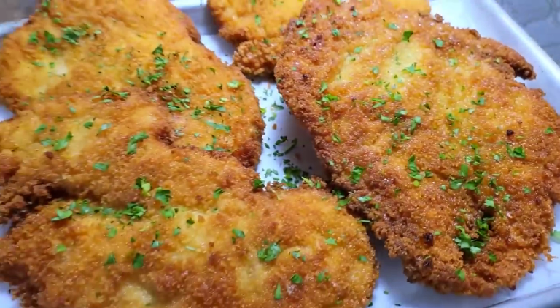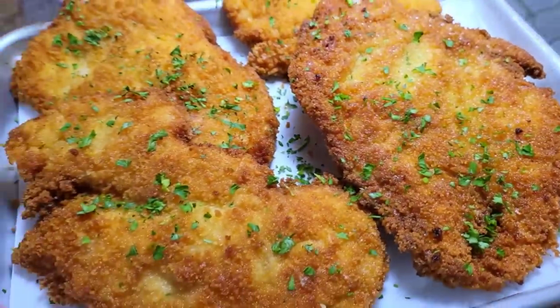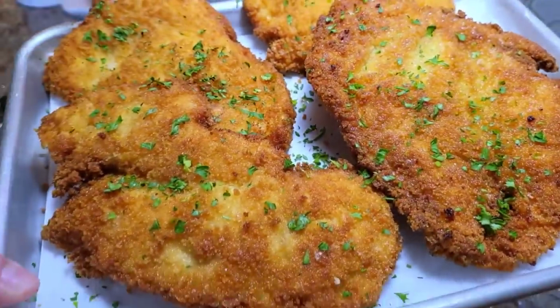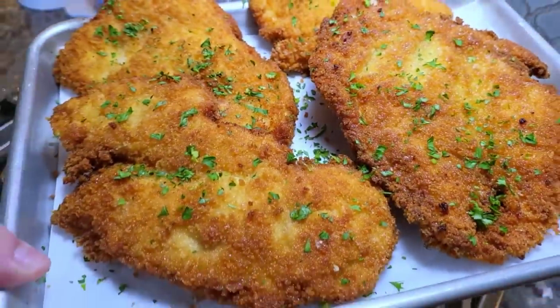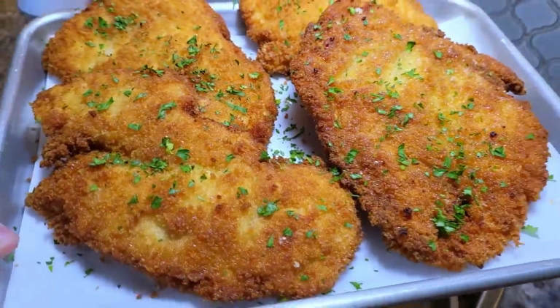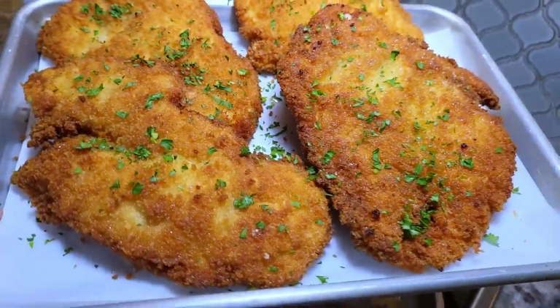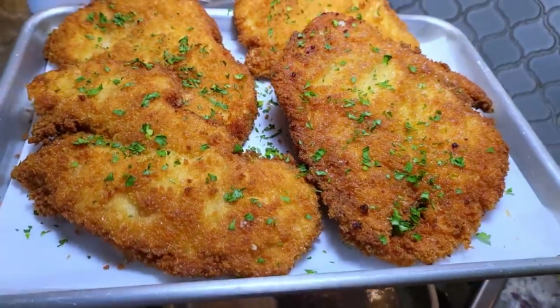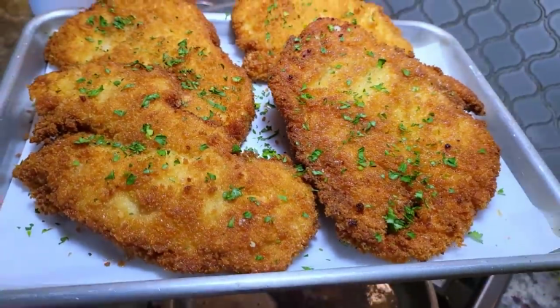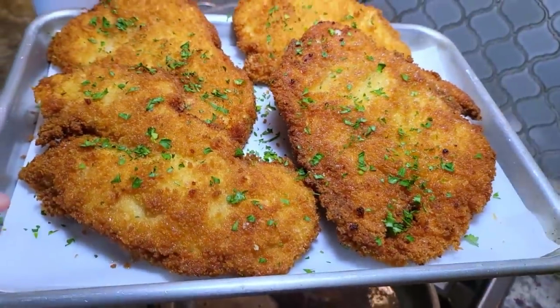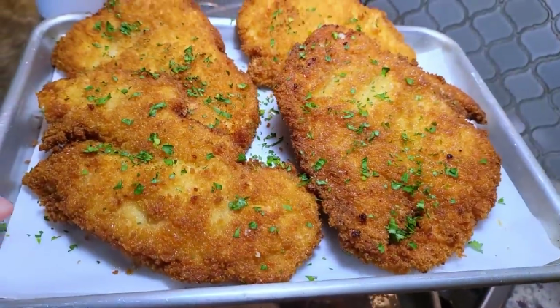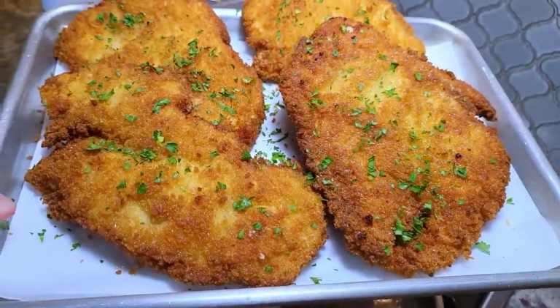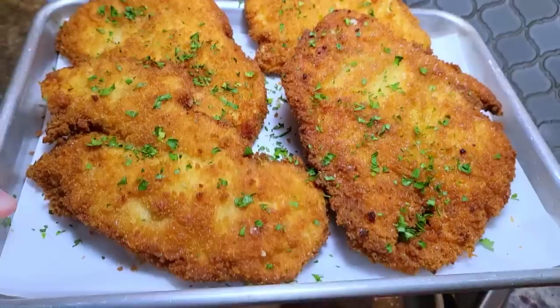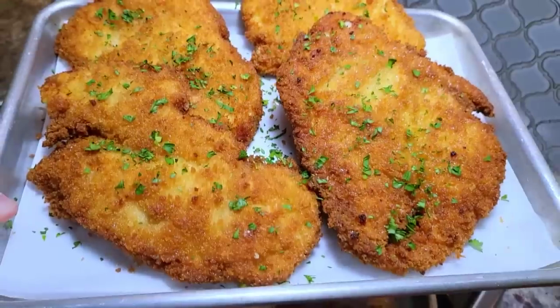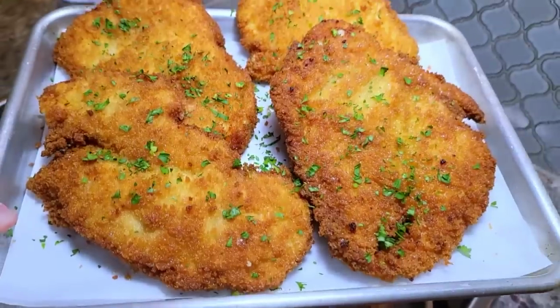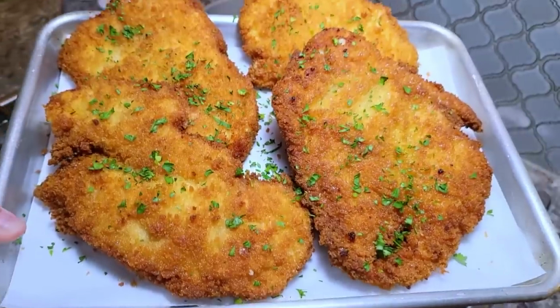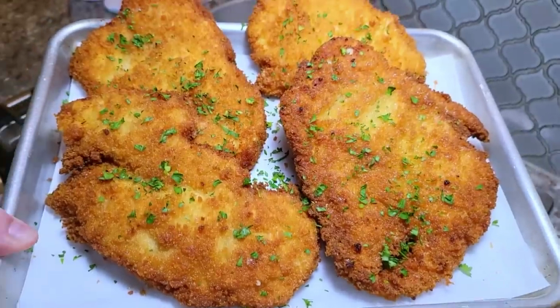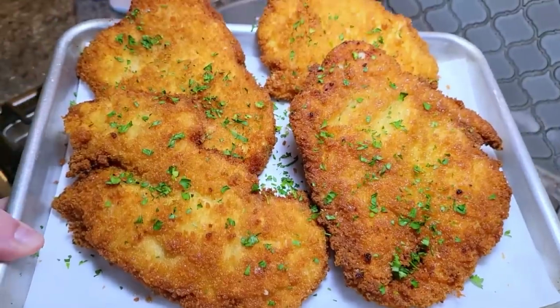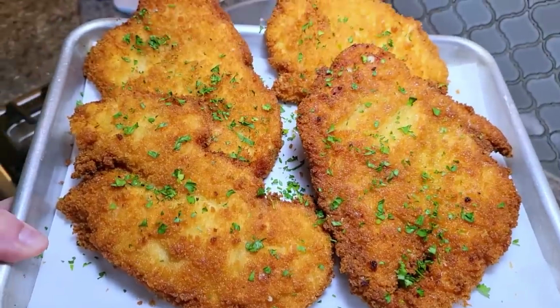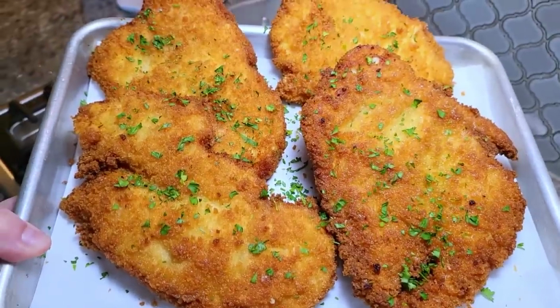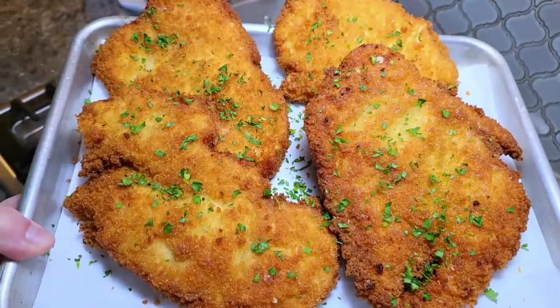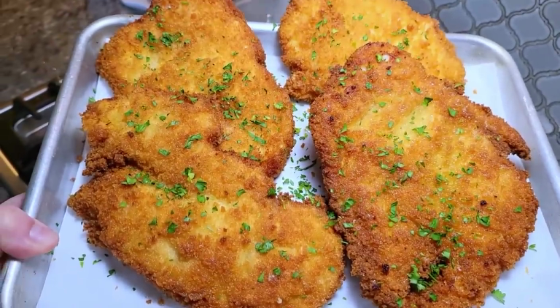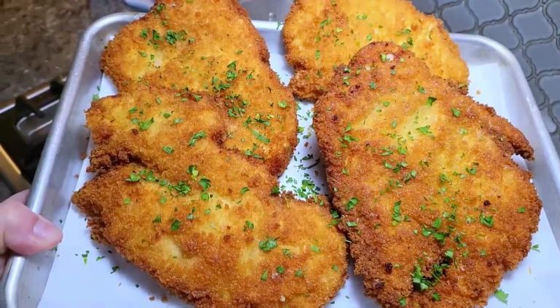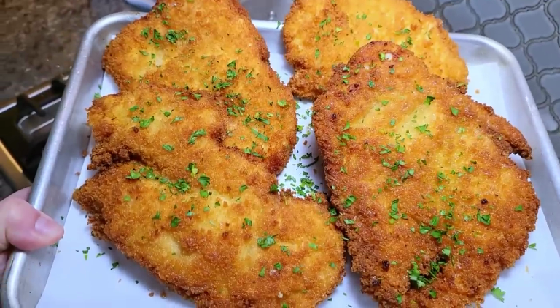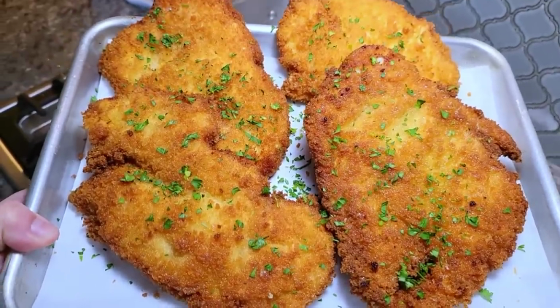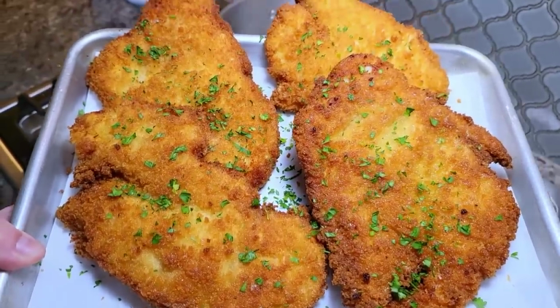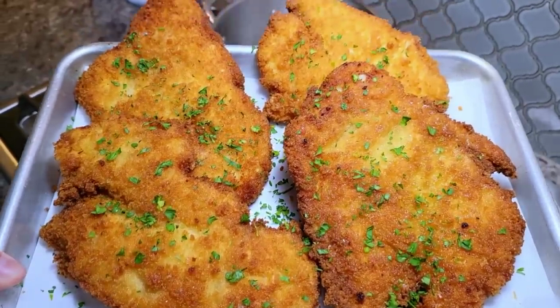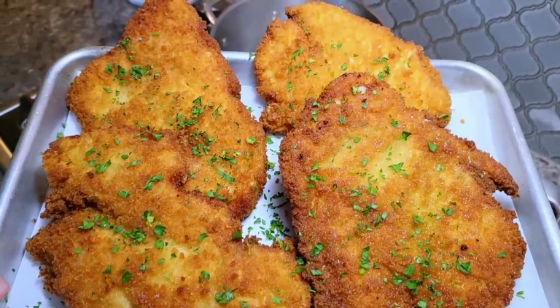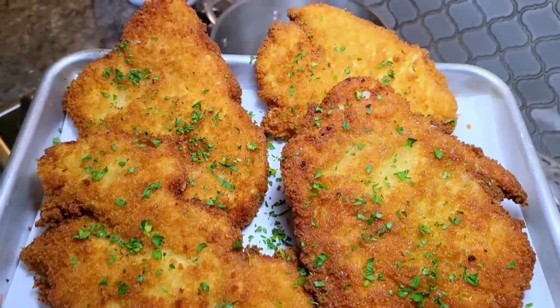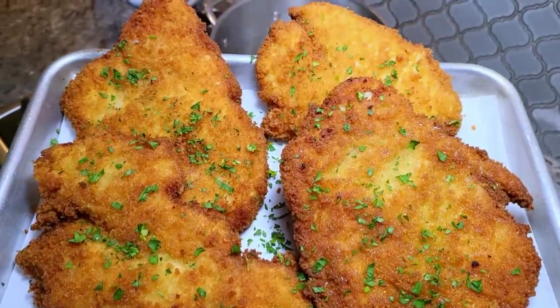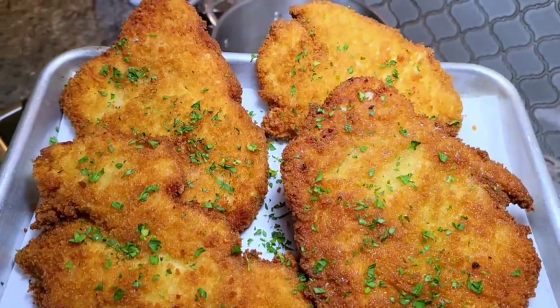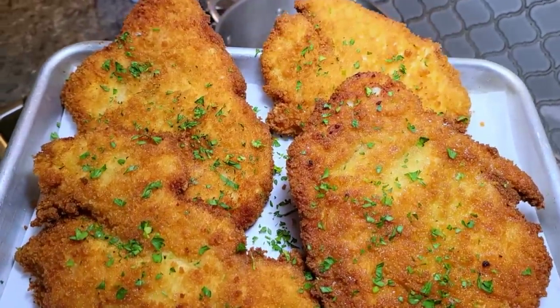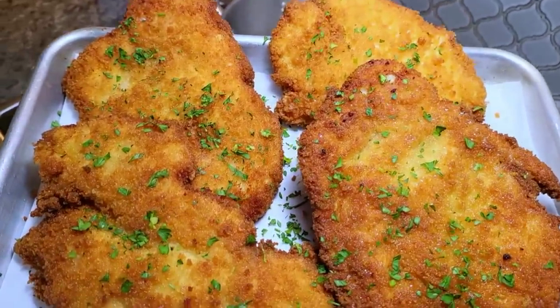This dinner is going to be so good. My son requested this, by the way — shout out to my son, love him.